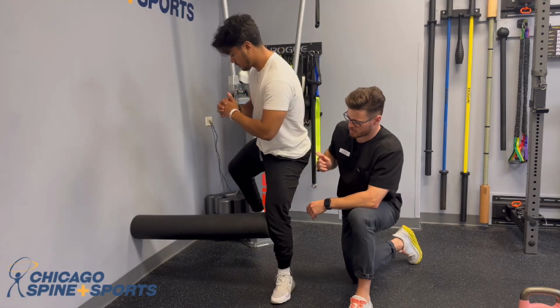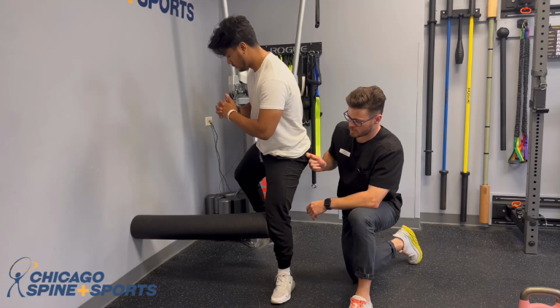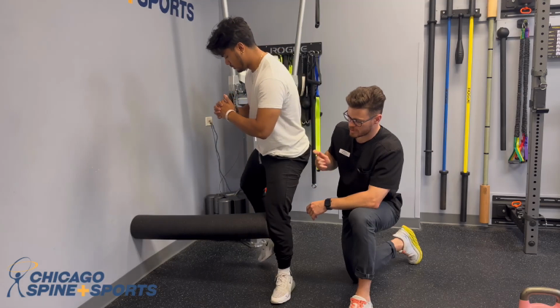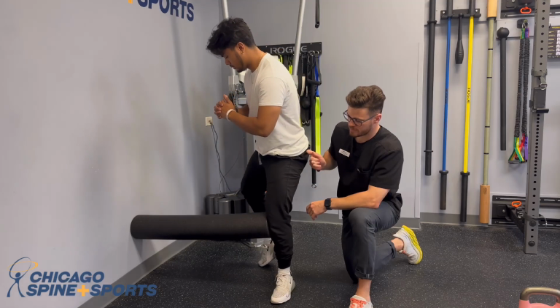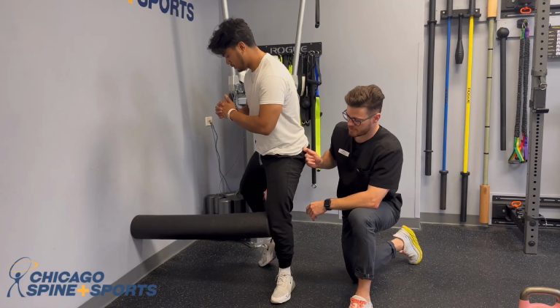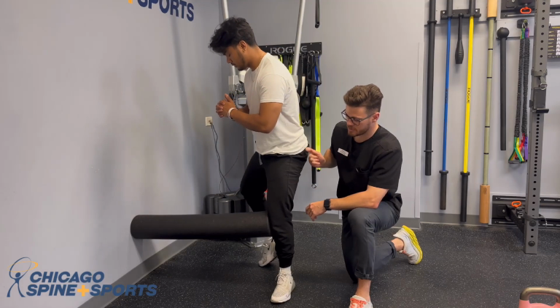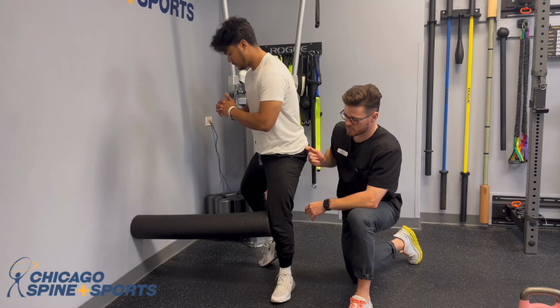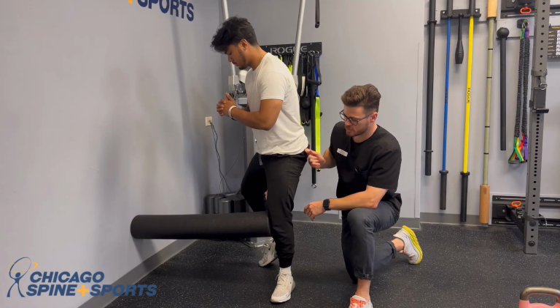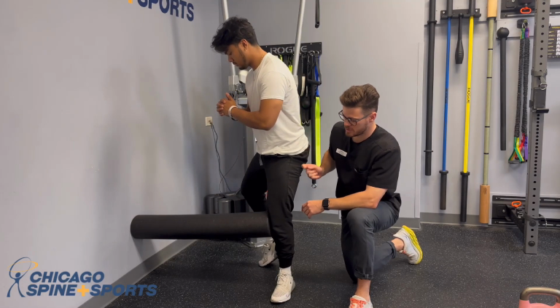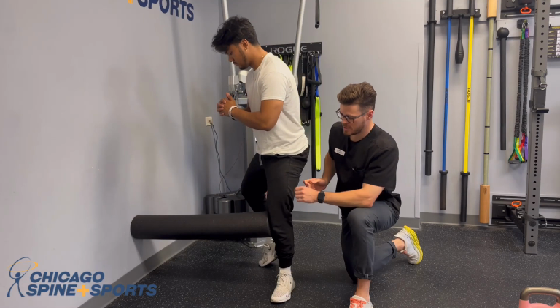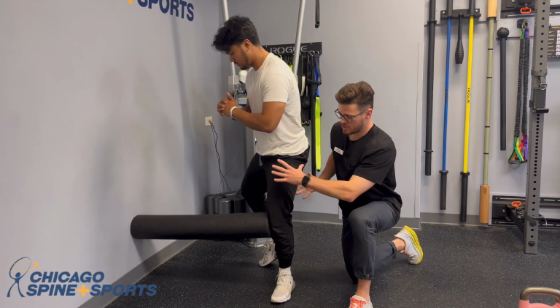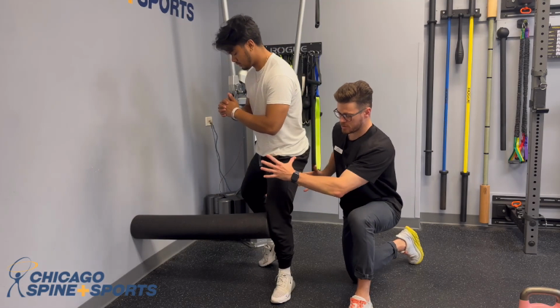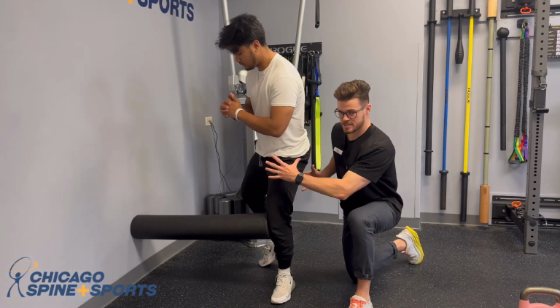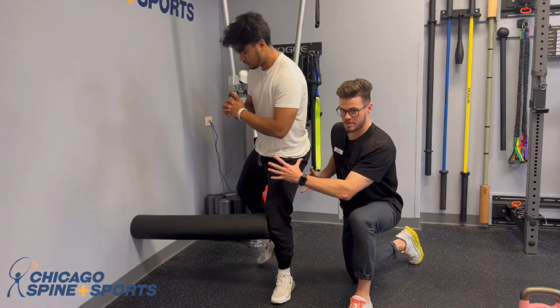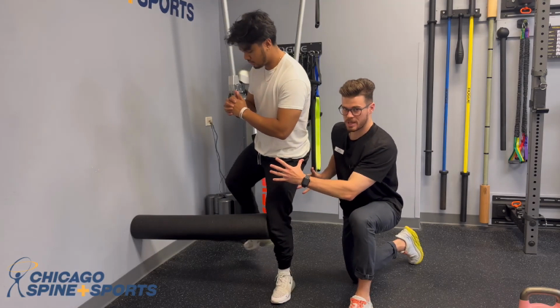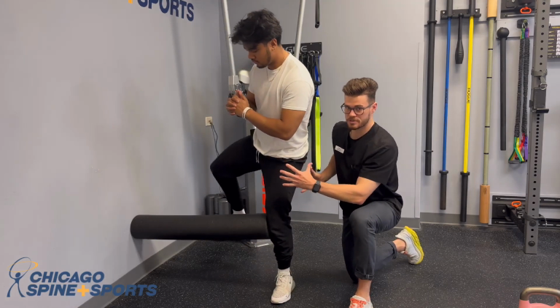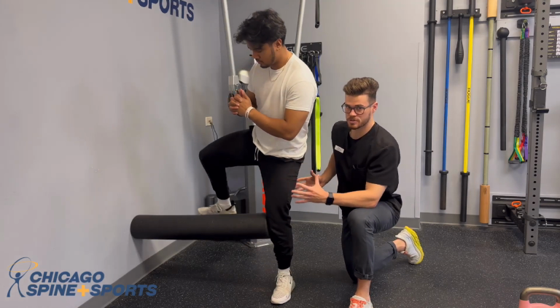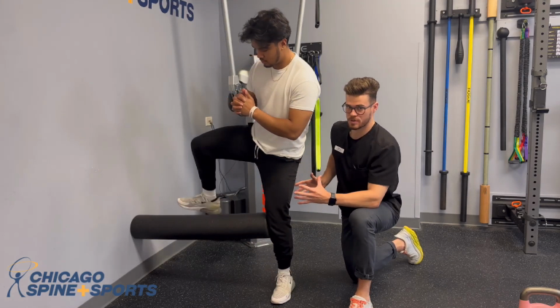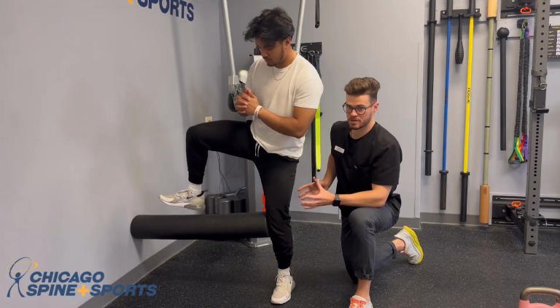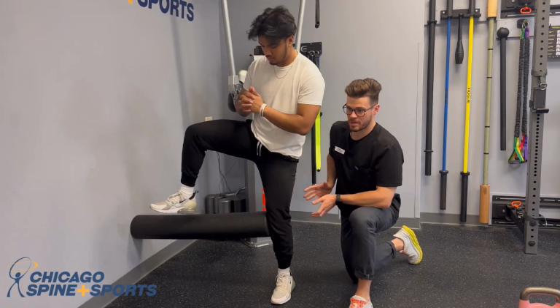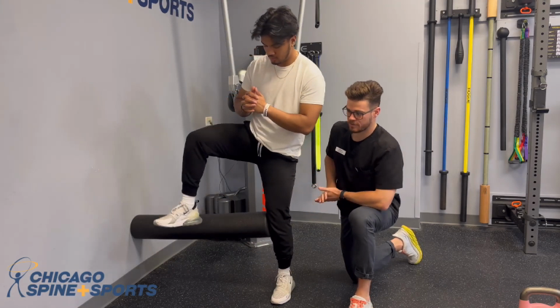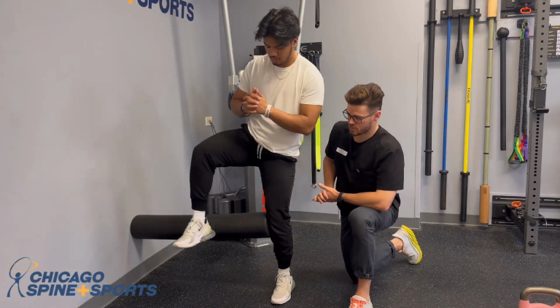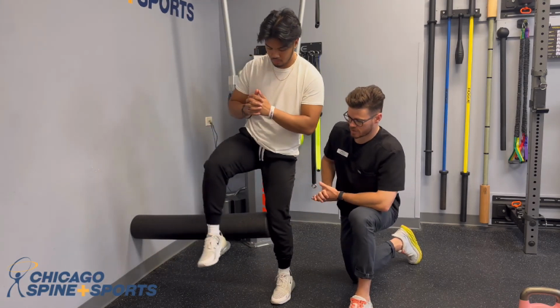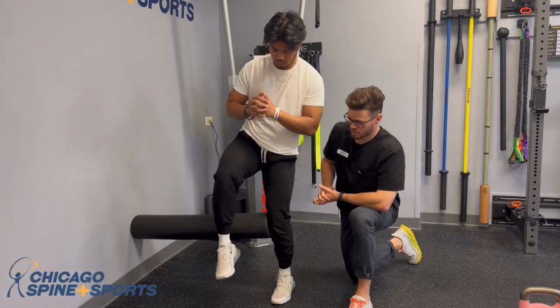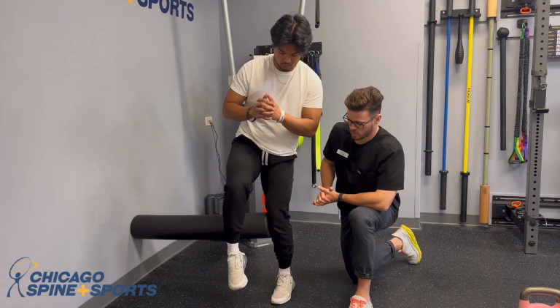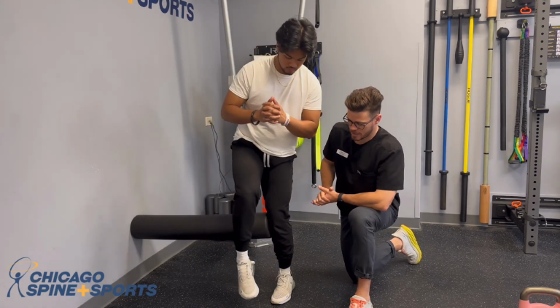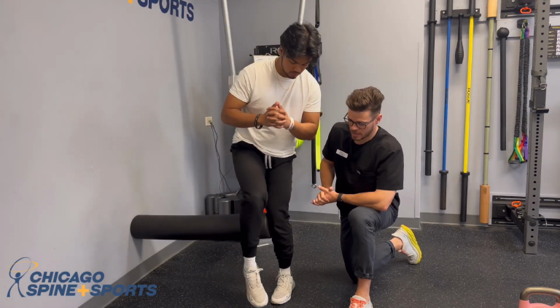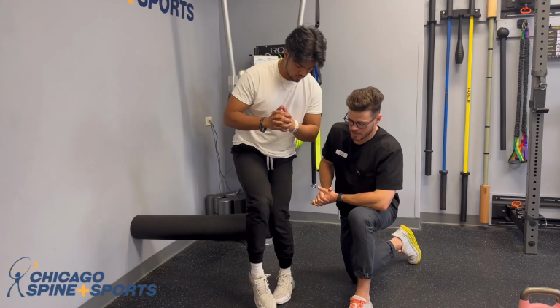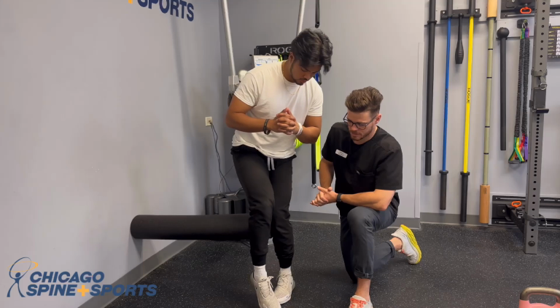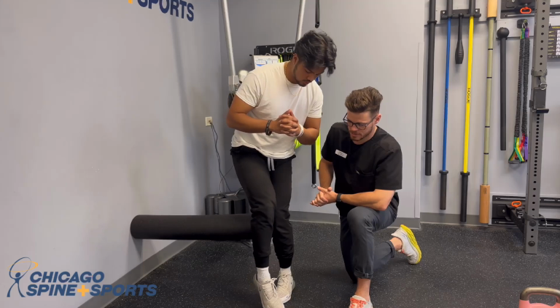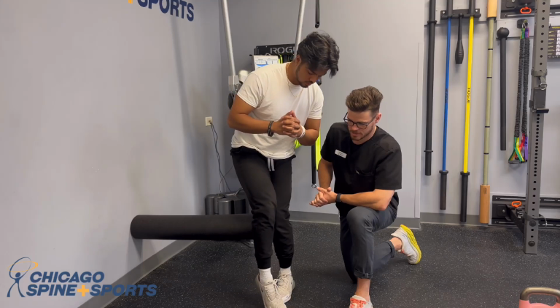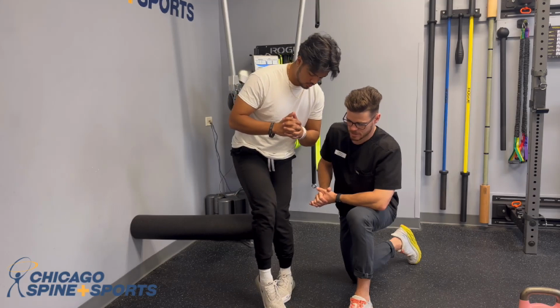You should really feel the glute and all the stabilizers around the pelvis working quite a lot during this exercise.